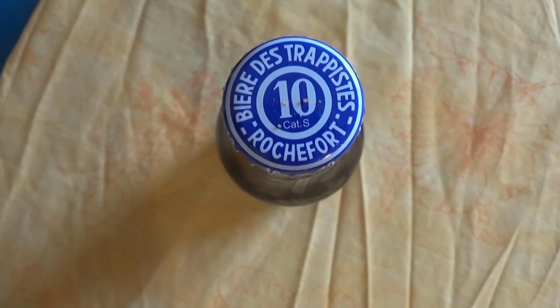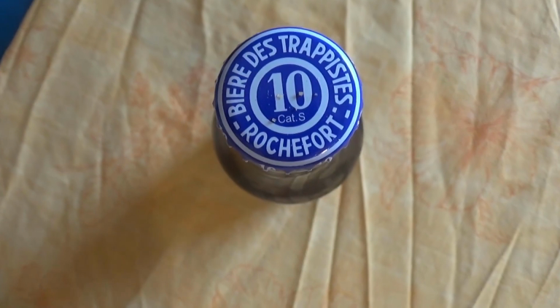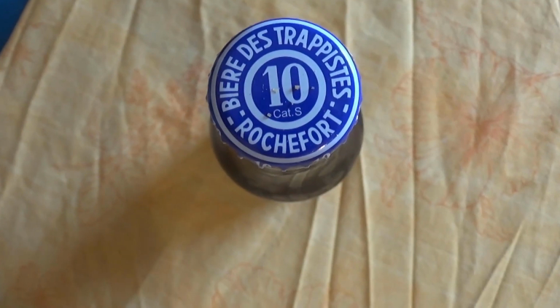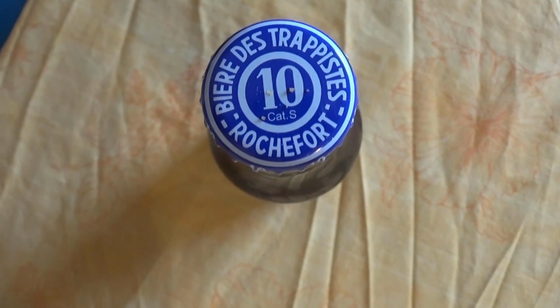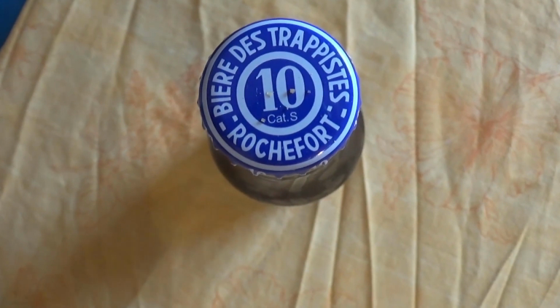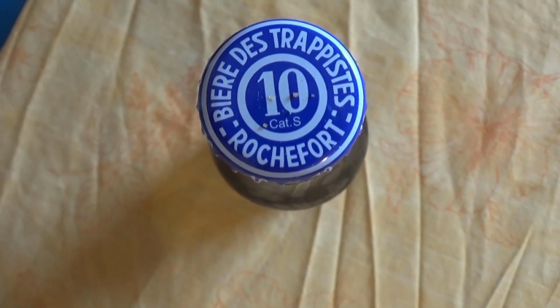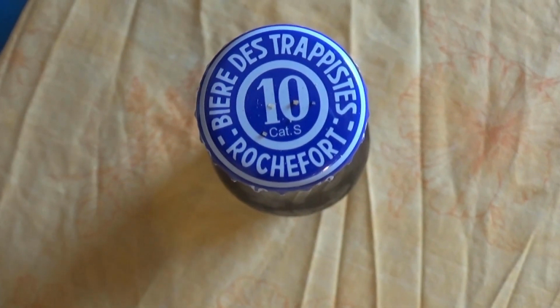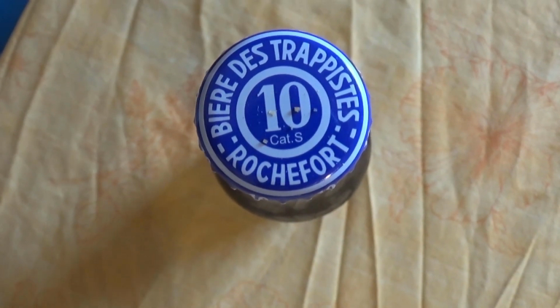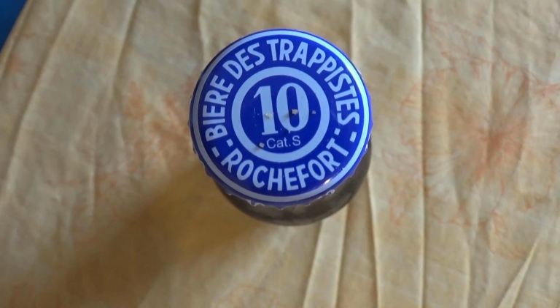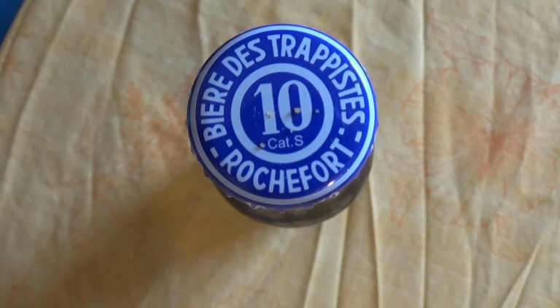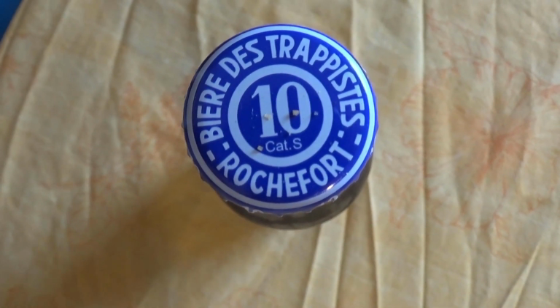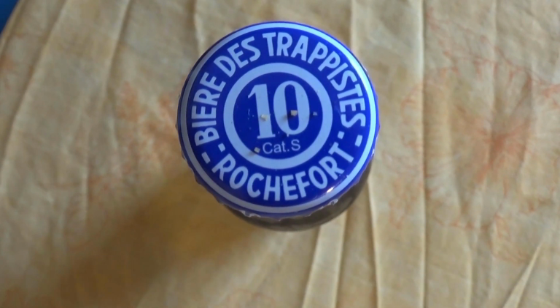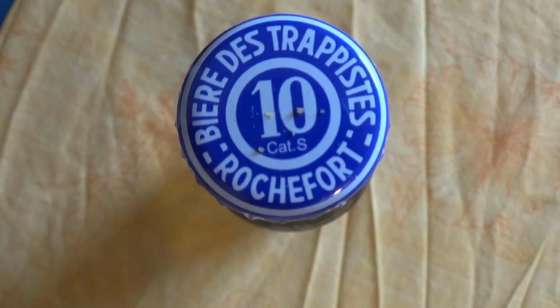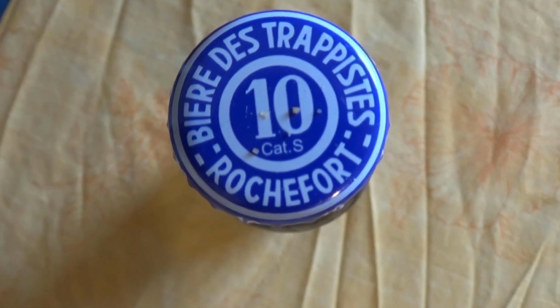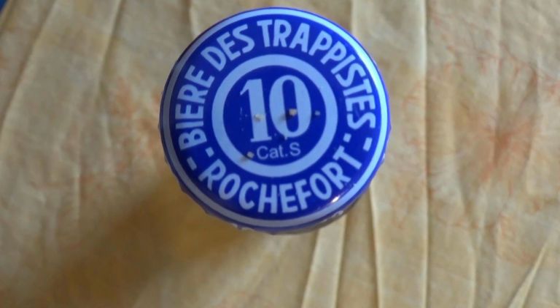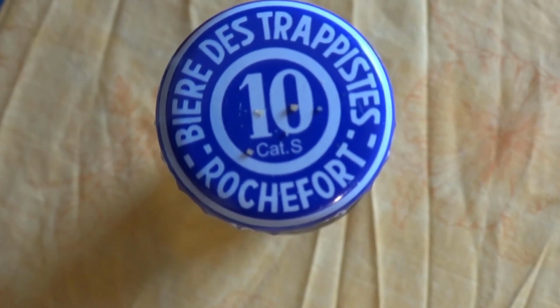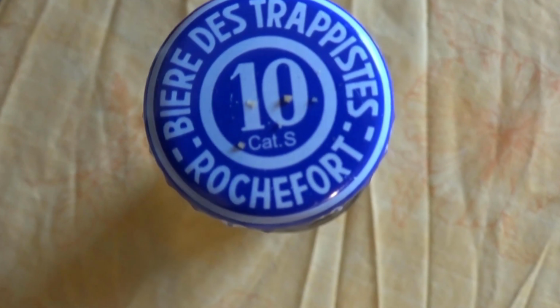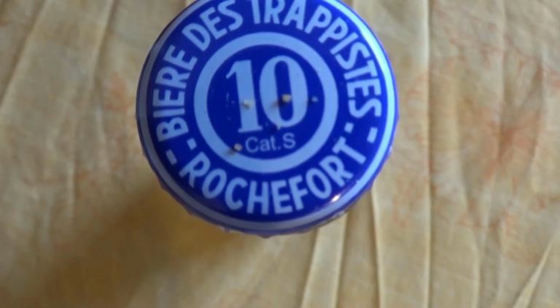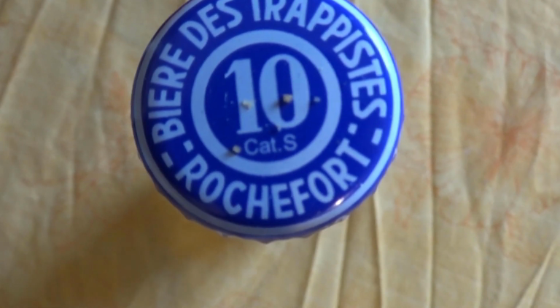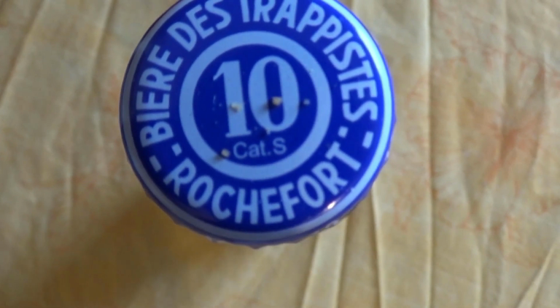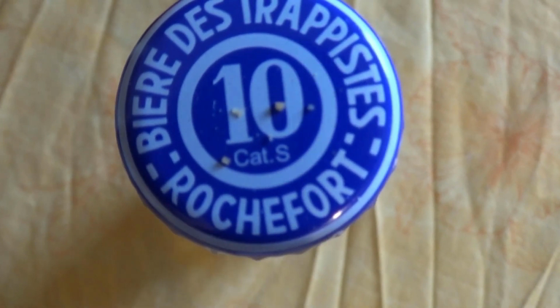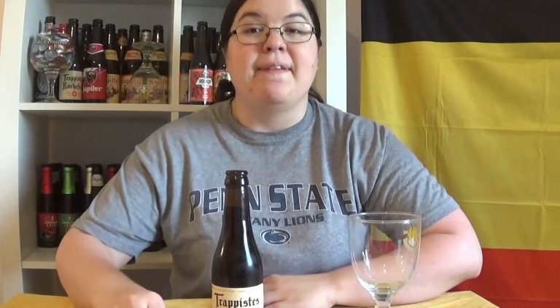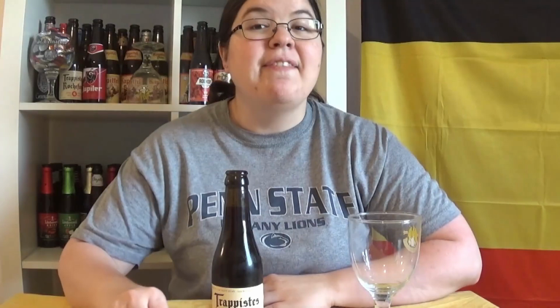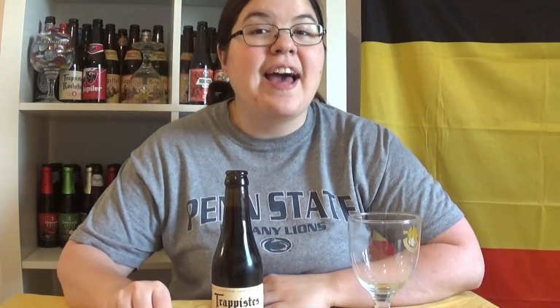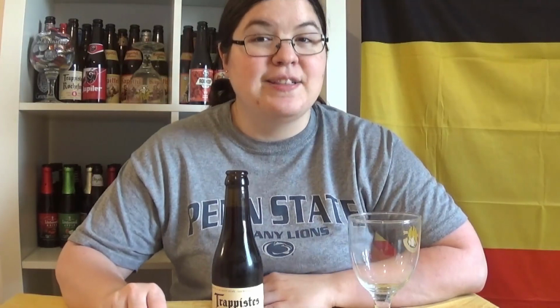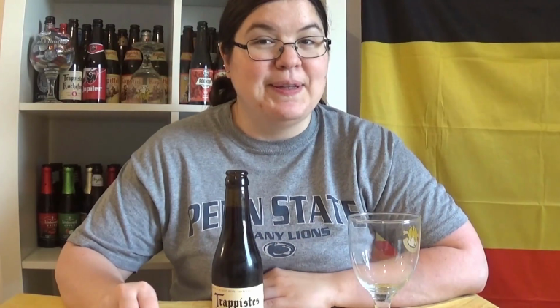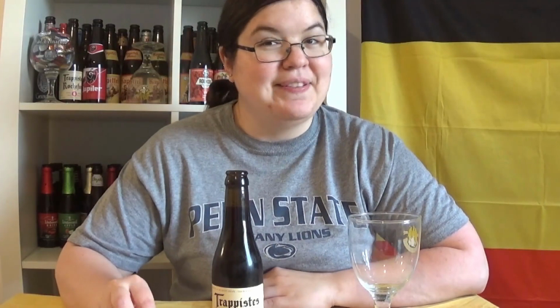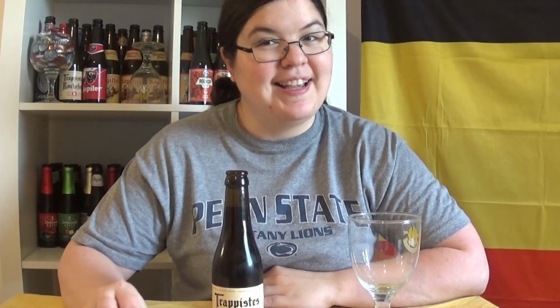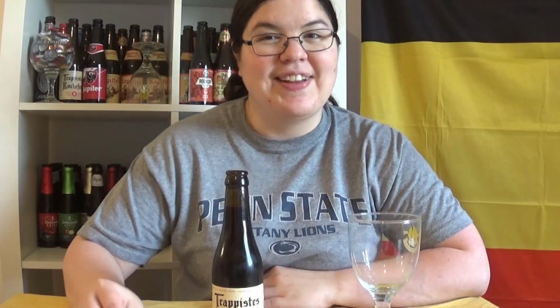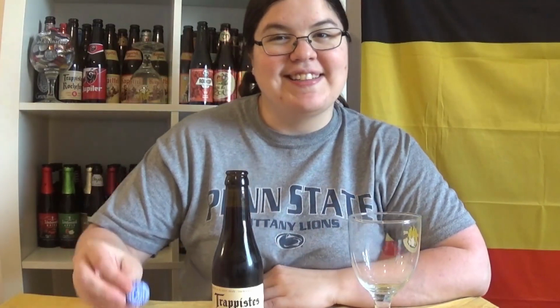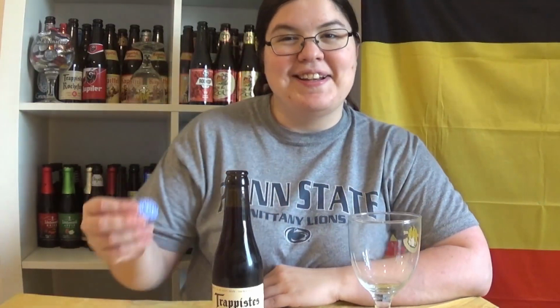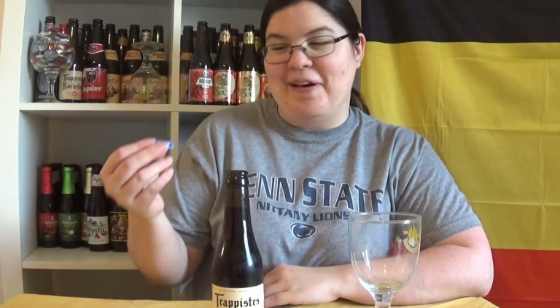Here's the bottle cap. It's blue. I like it. My favorite color is blue, in case you guys didn't know.